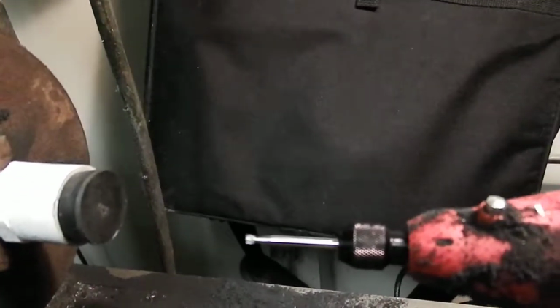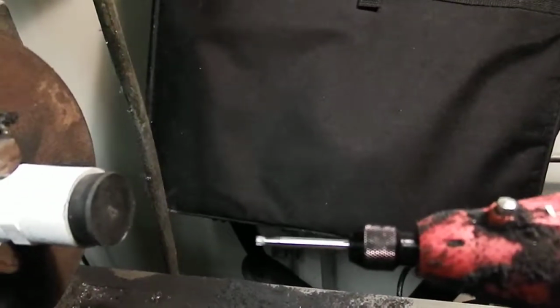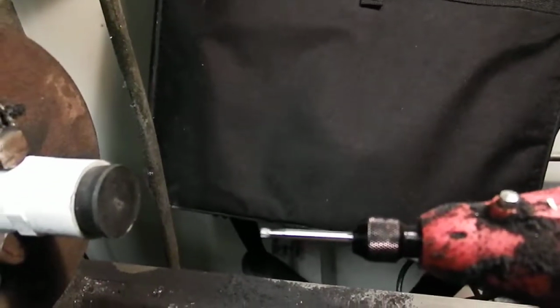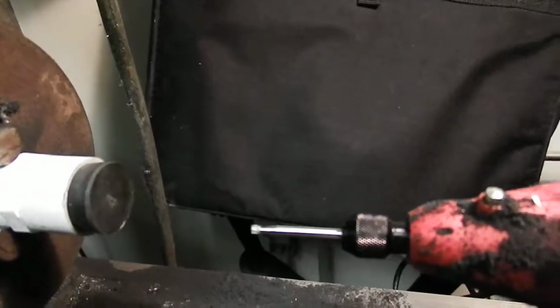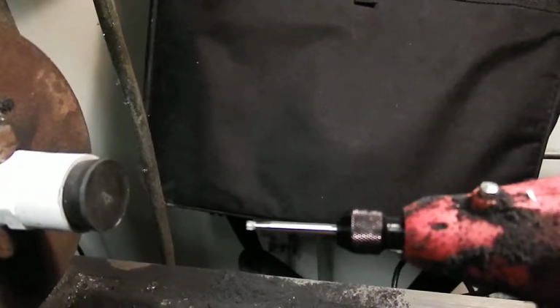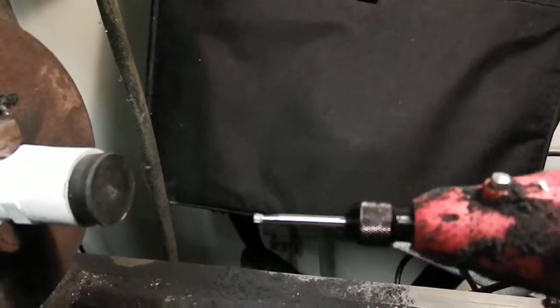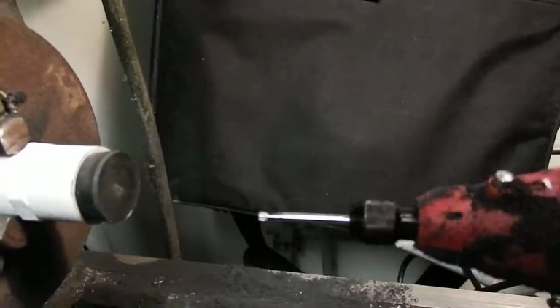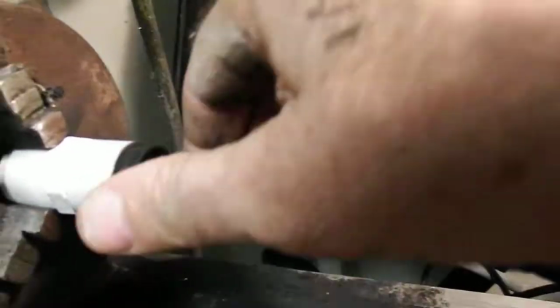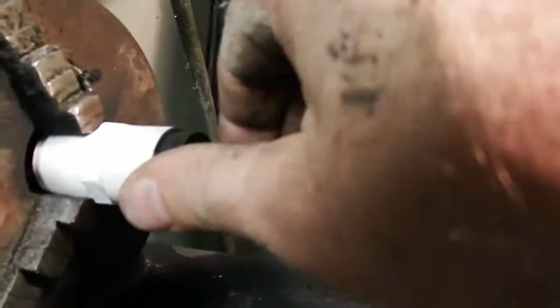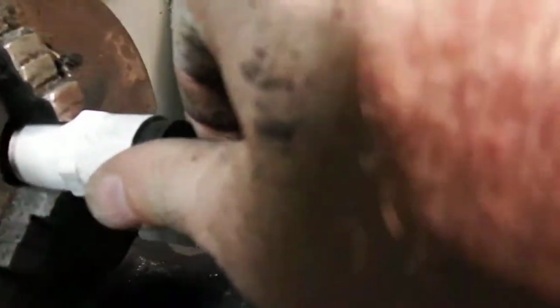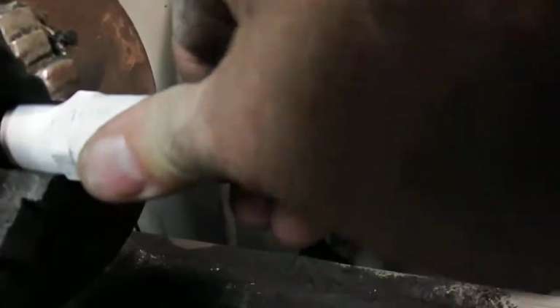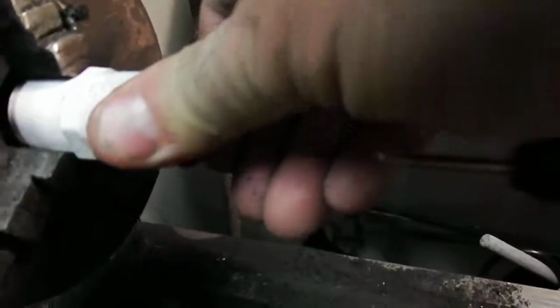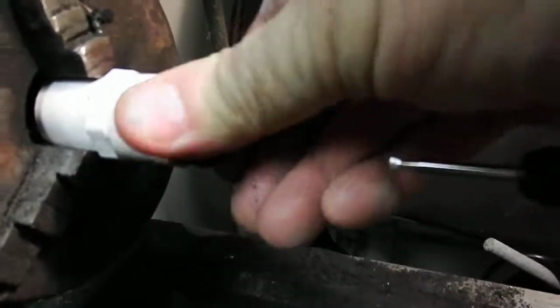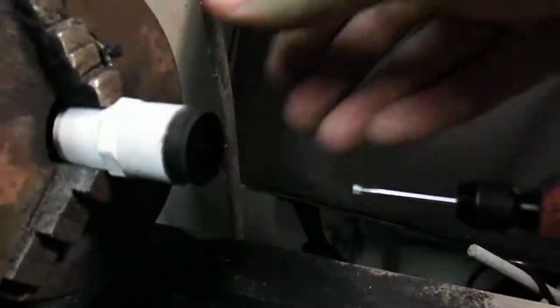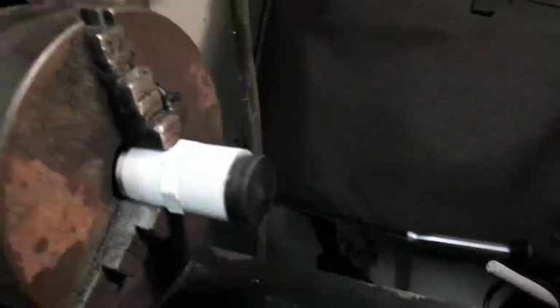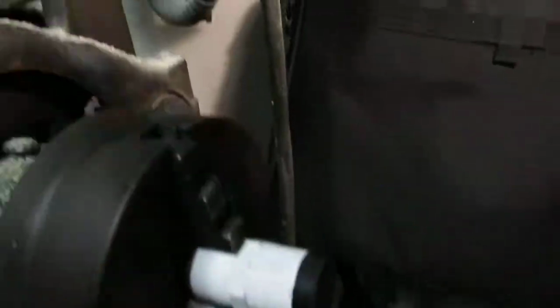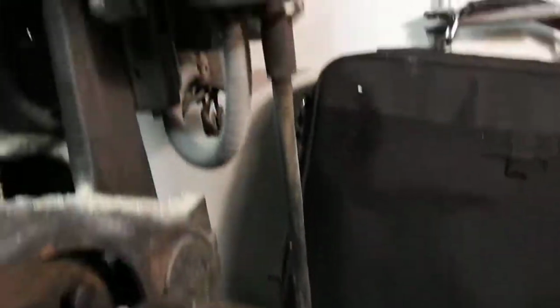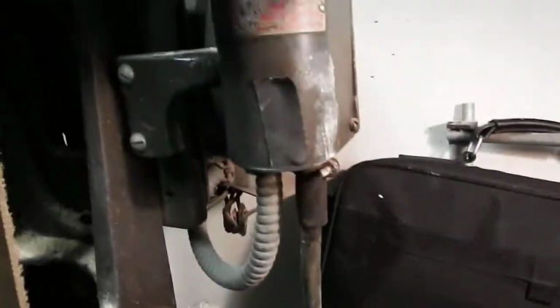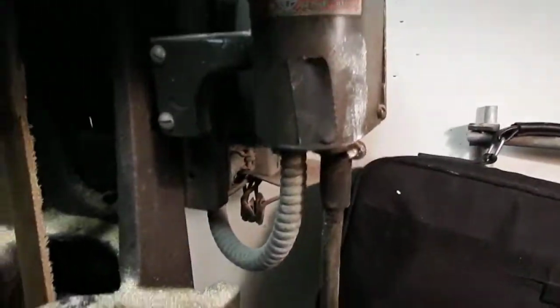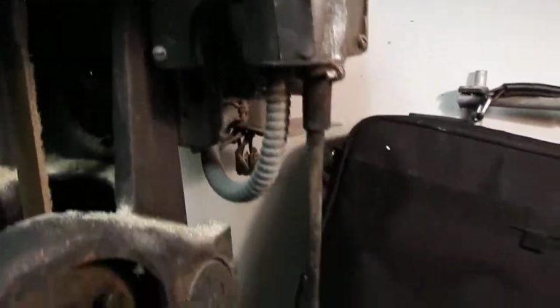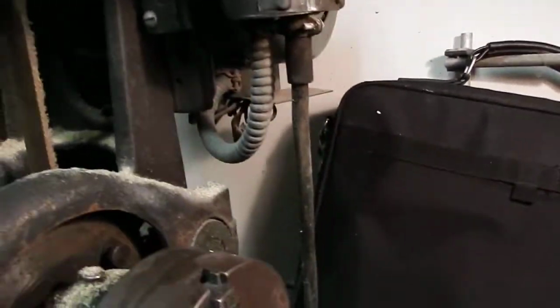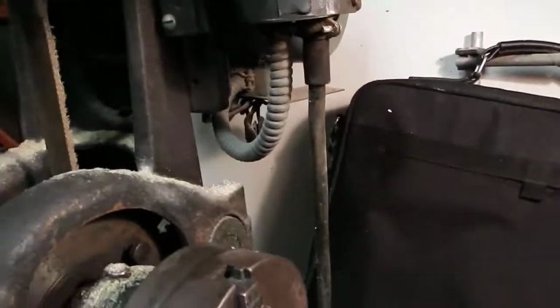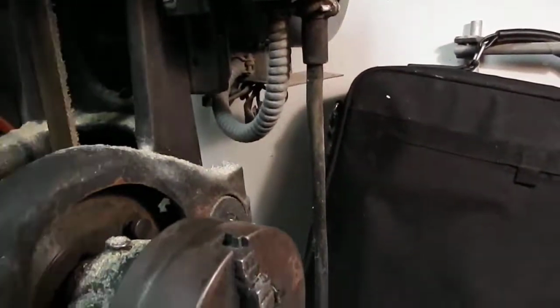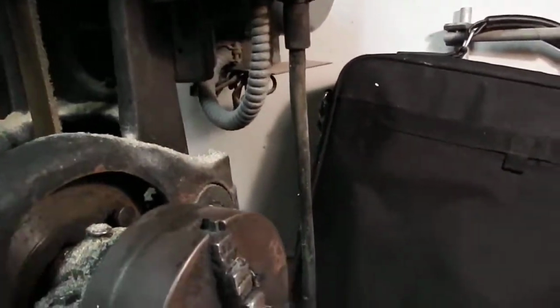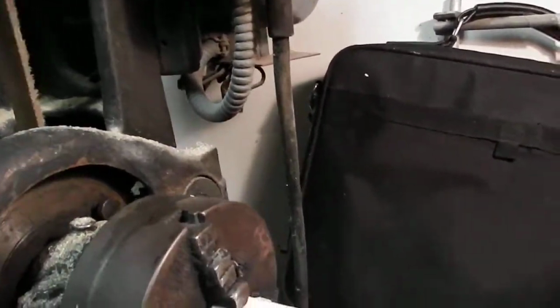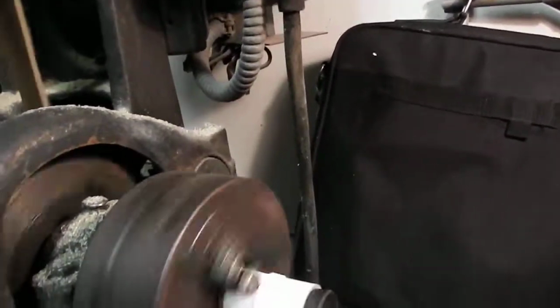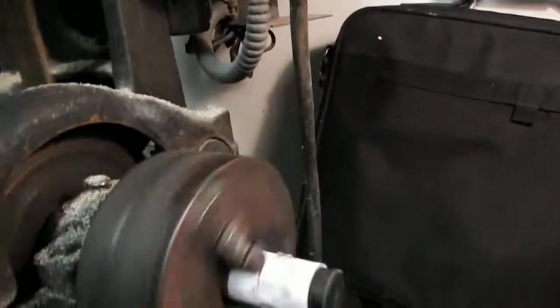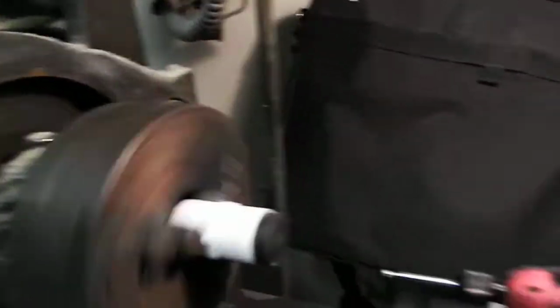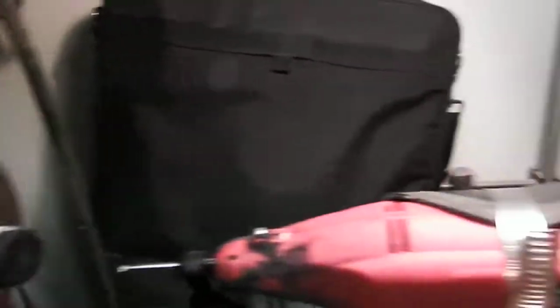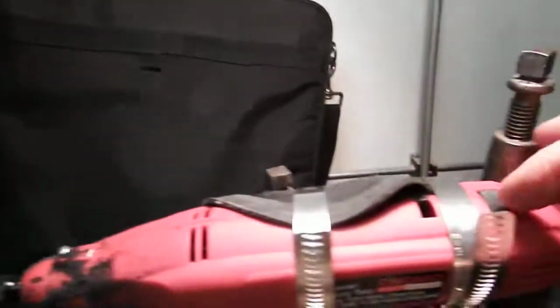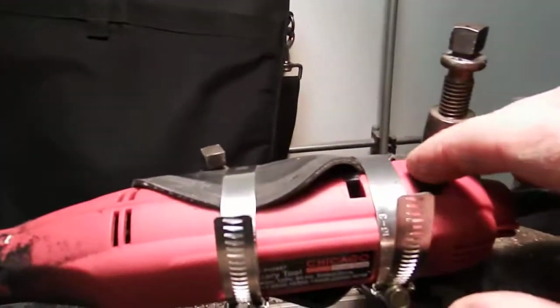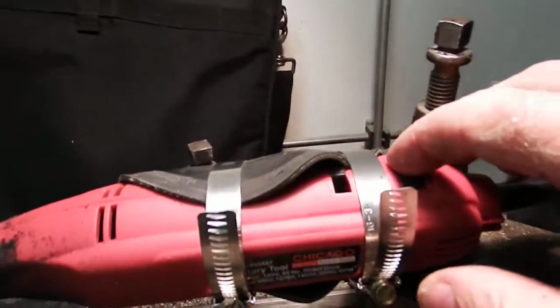Alright, let's try to do some machining here and see what happens. I'm going to turn on the lathe and the die grinder.